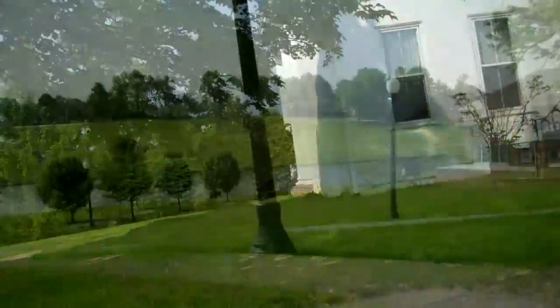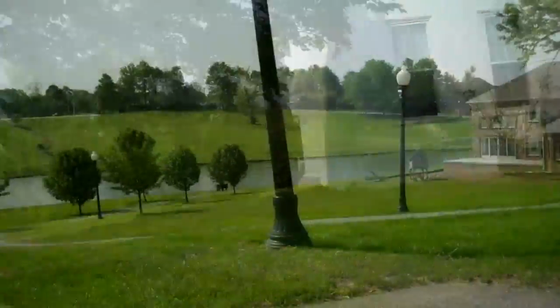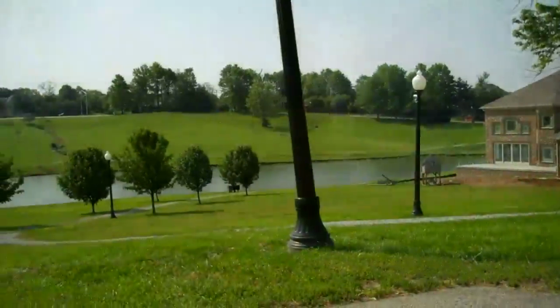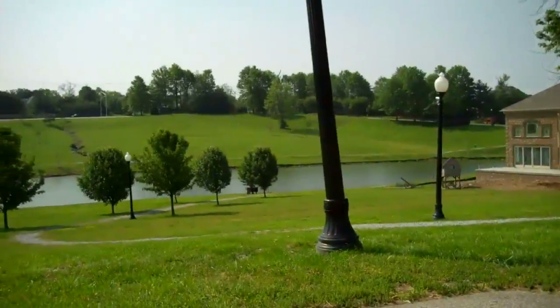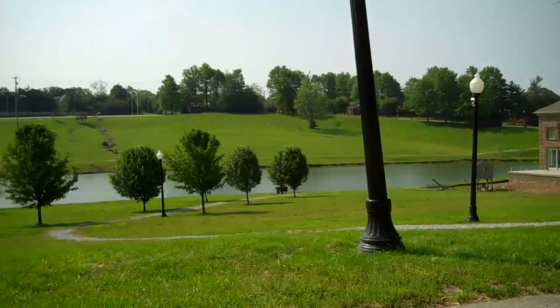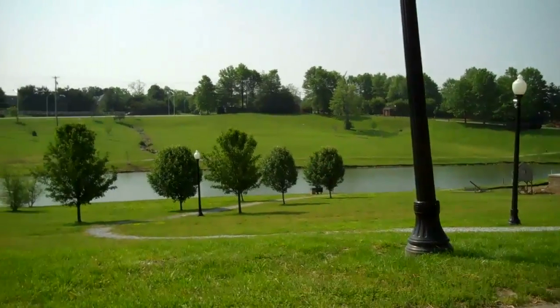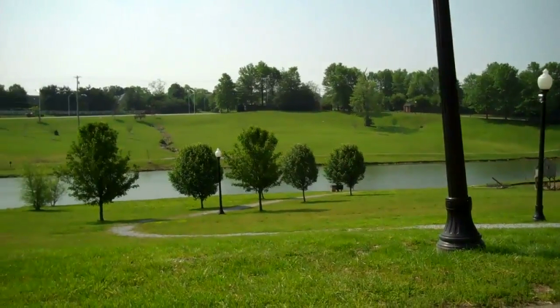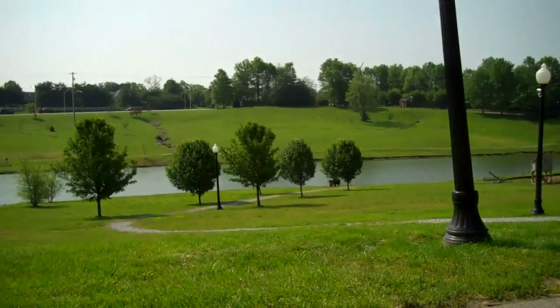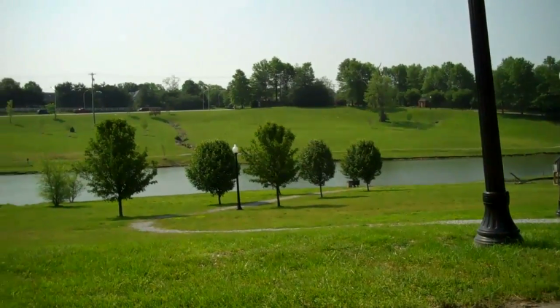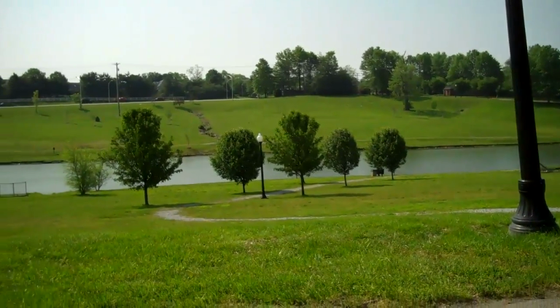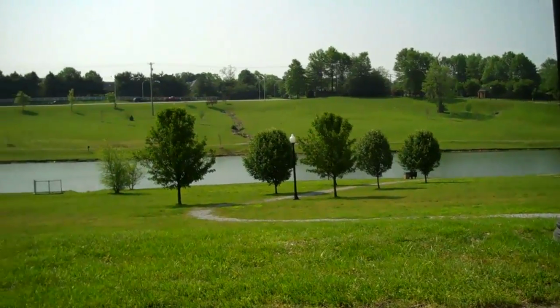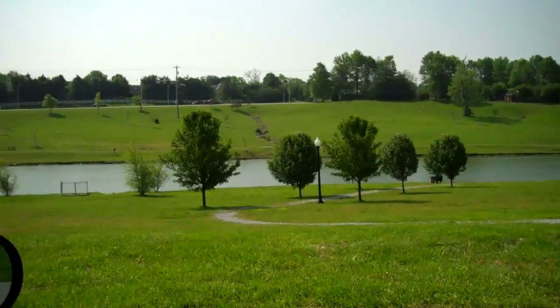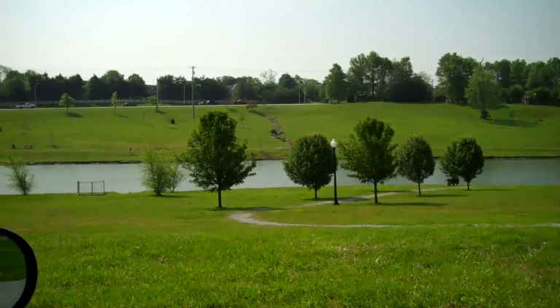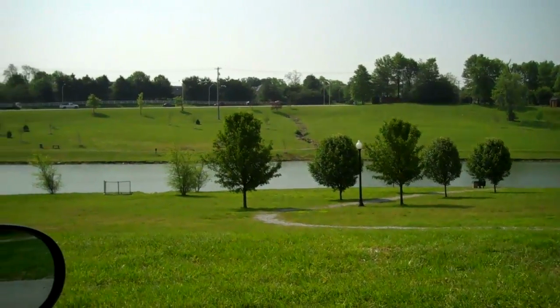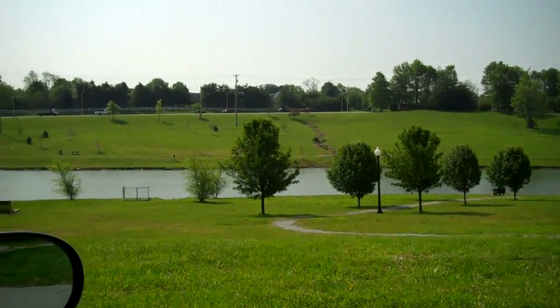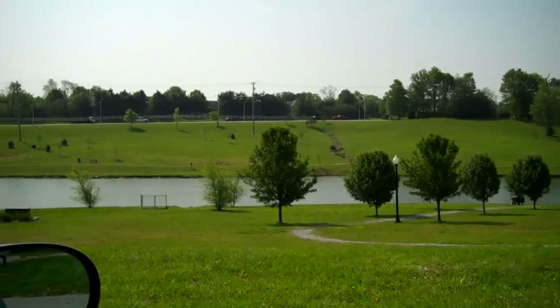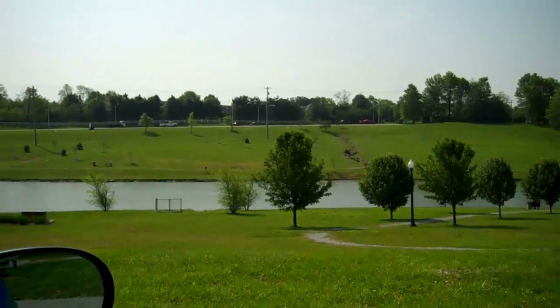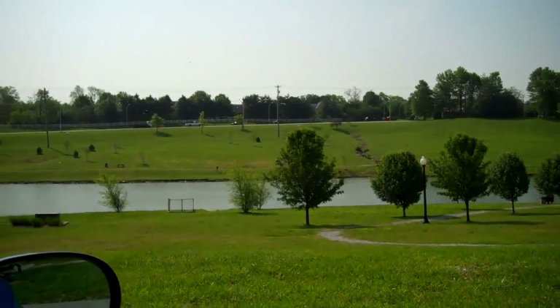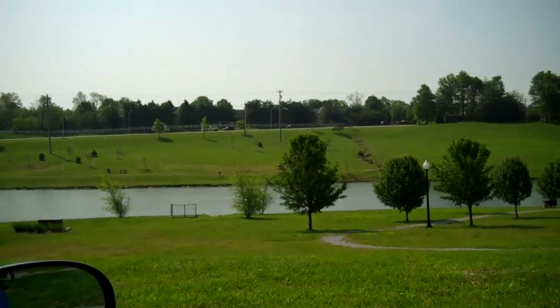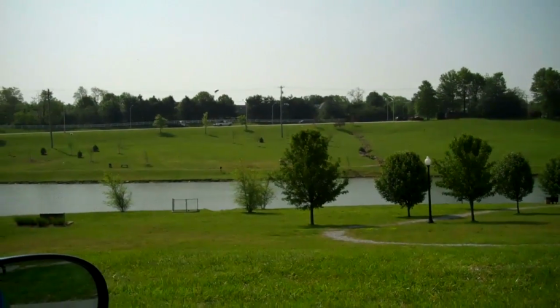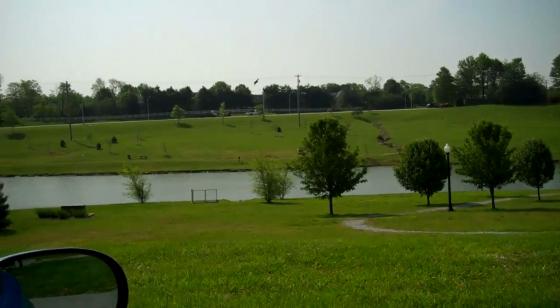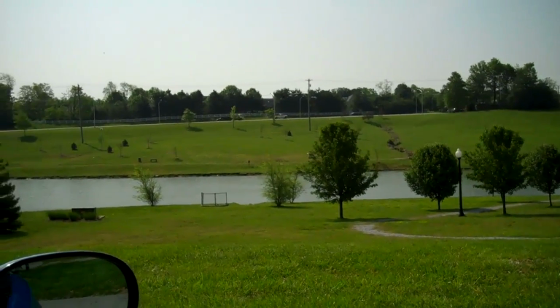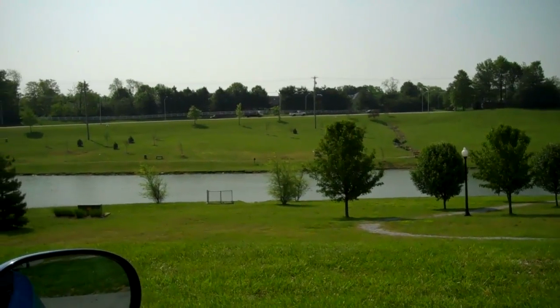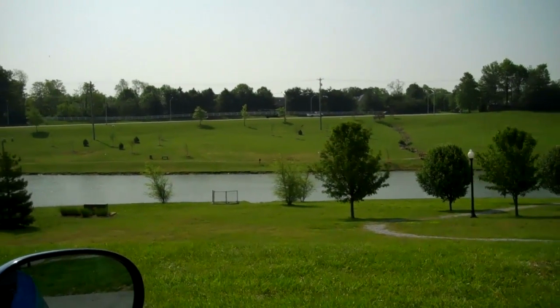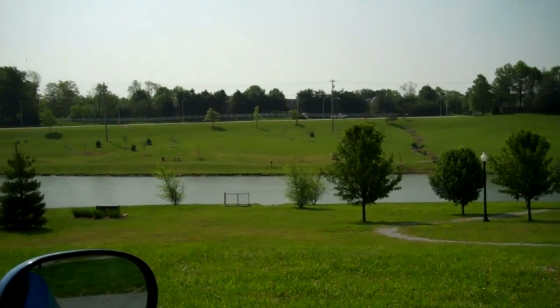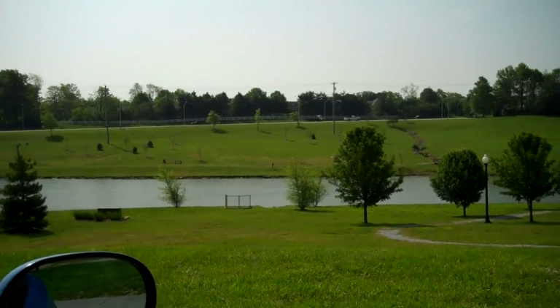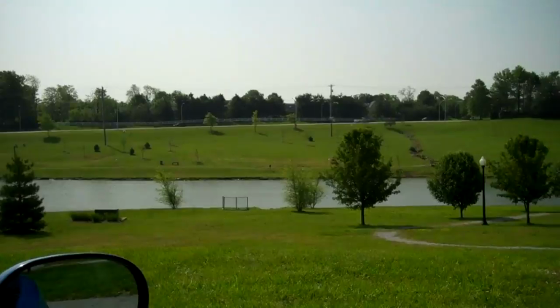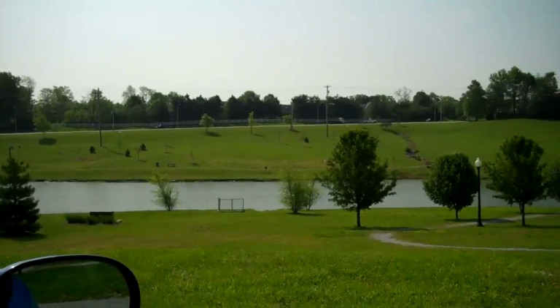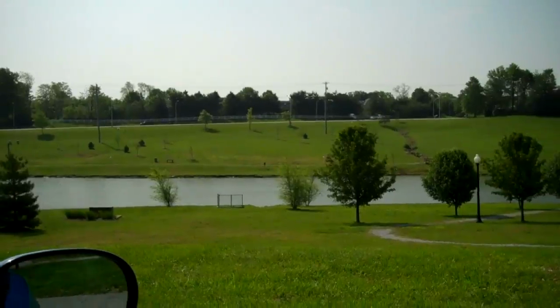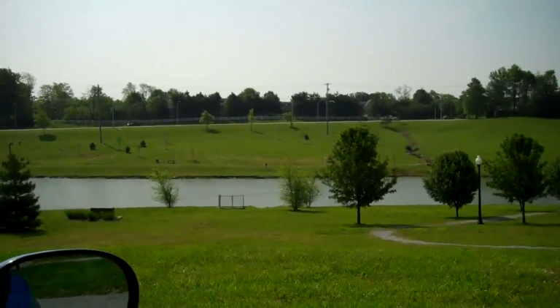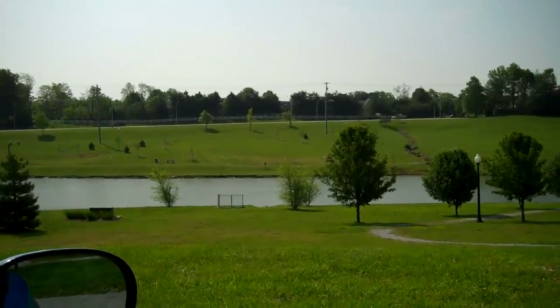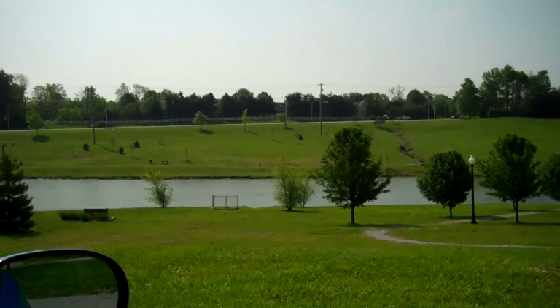And here is some more of that pond with the walking trail, with Harrodsburg Road up there at the top that you can see.